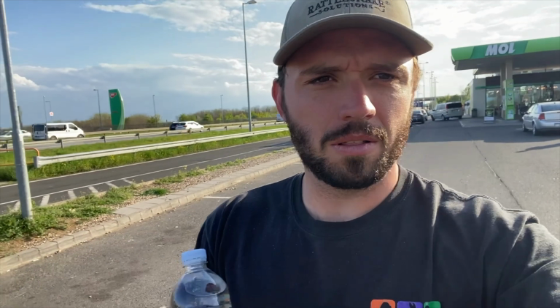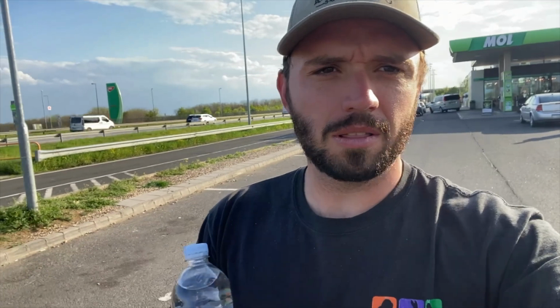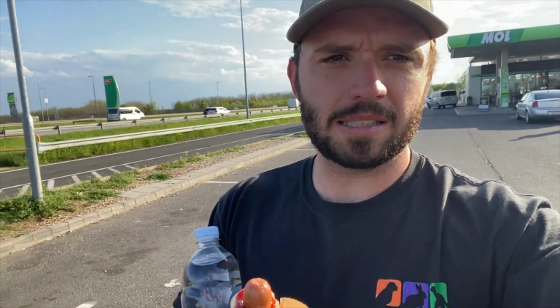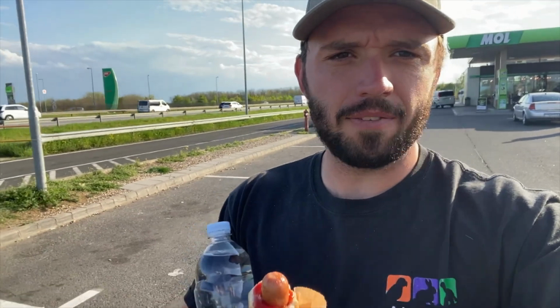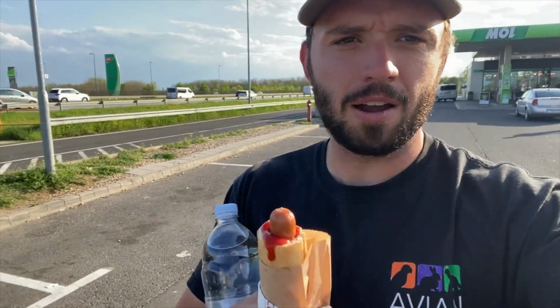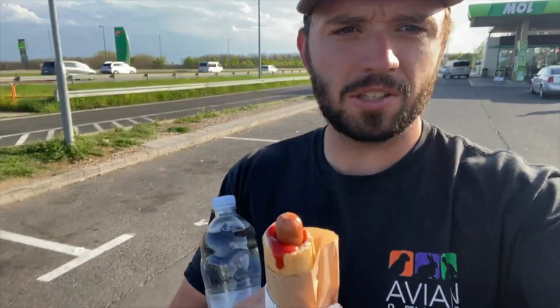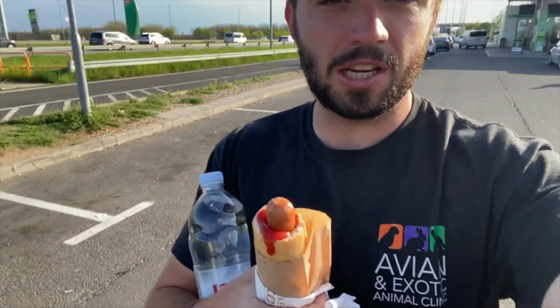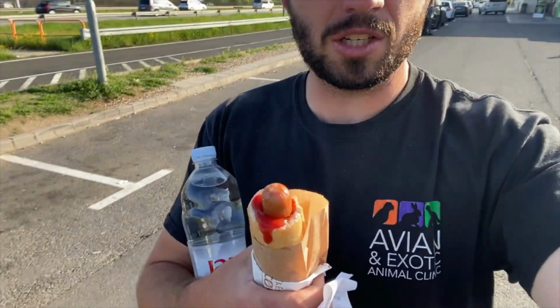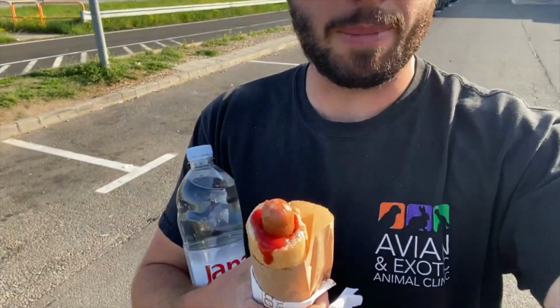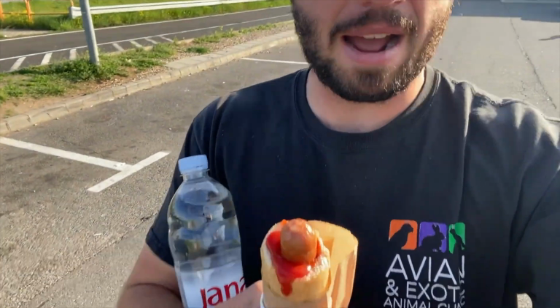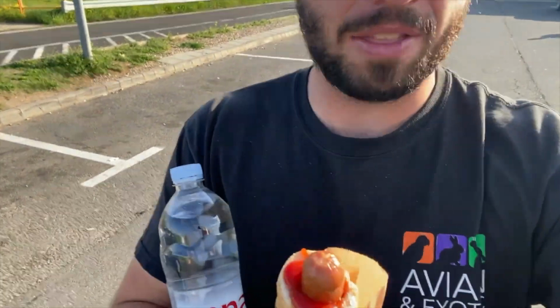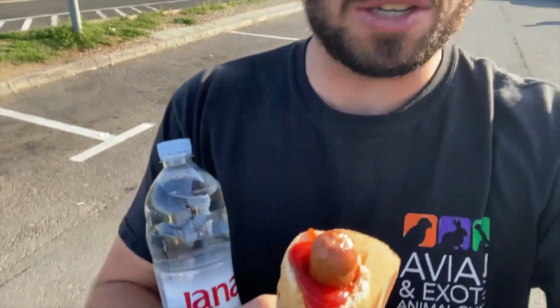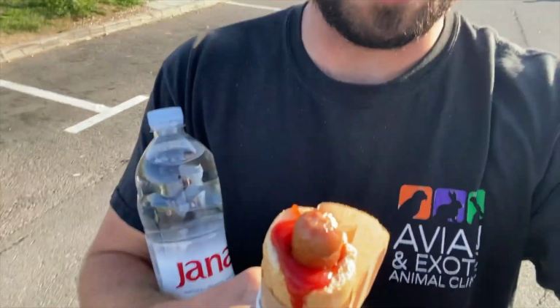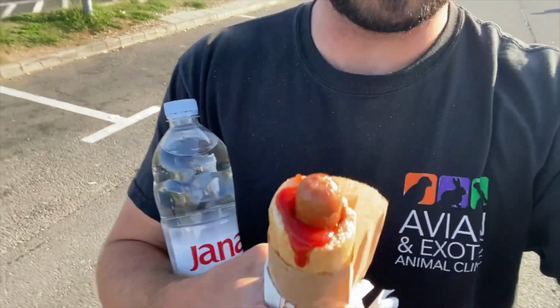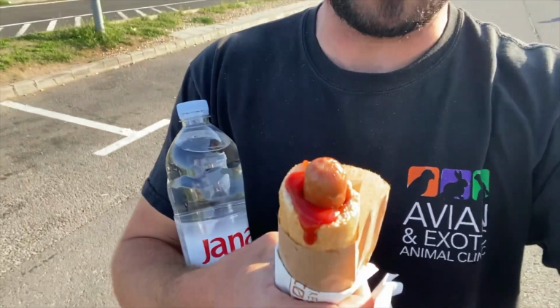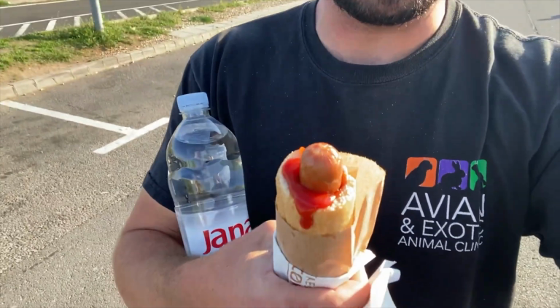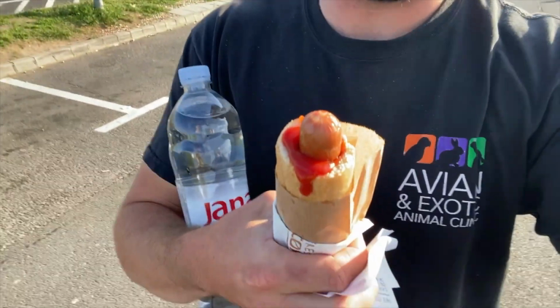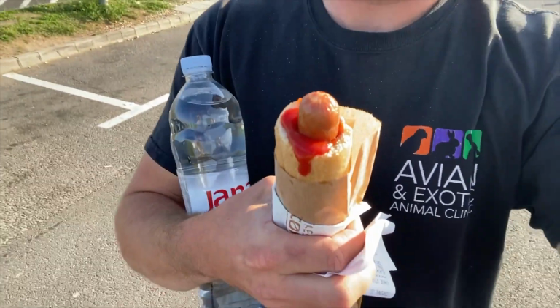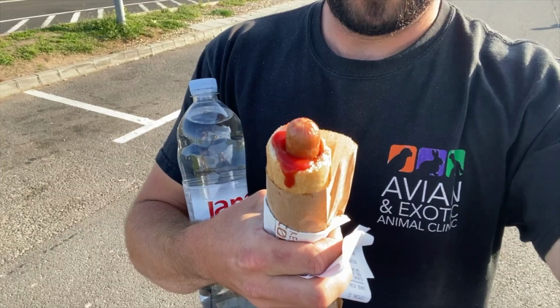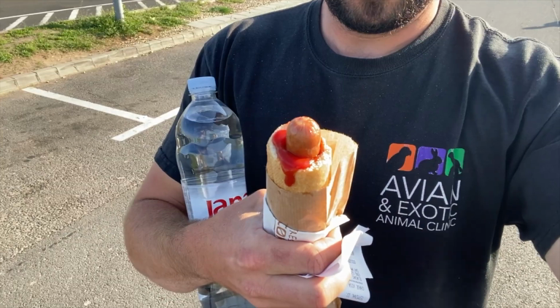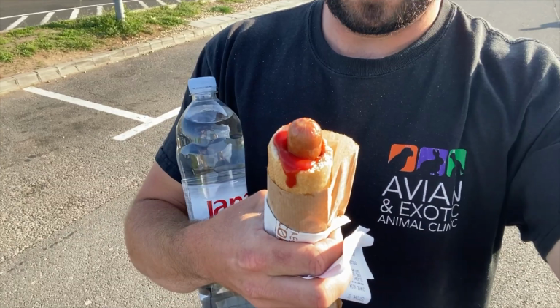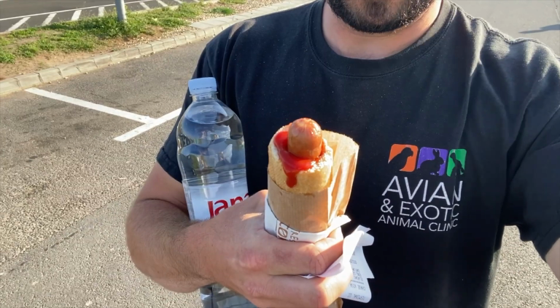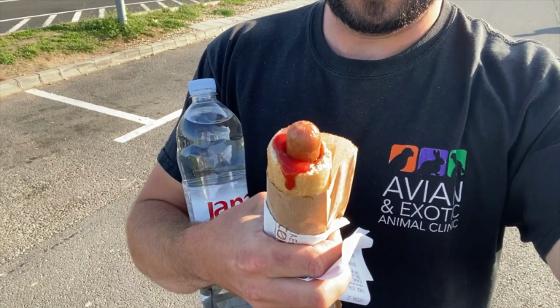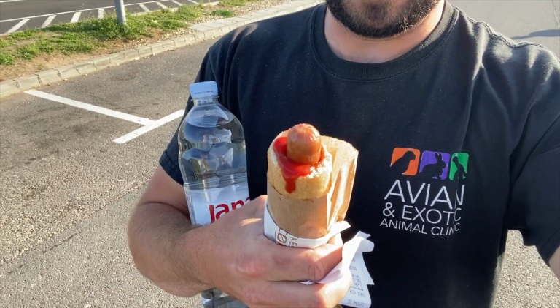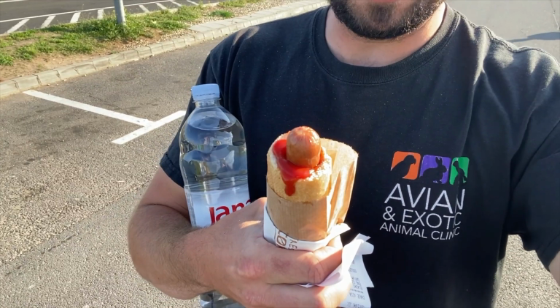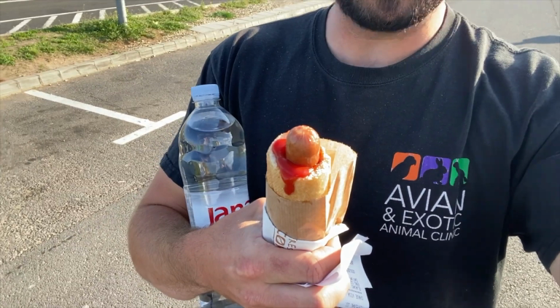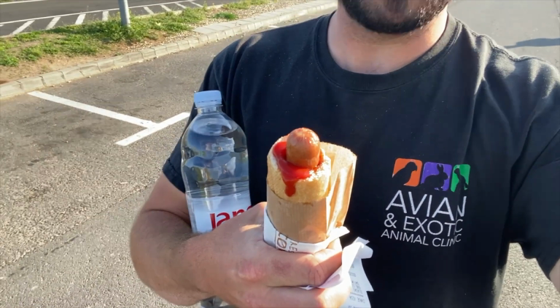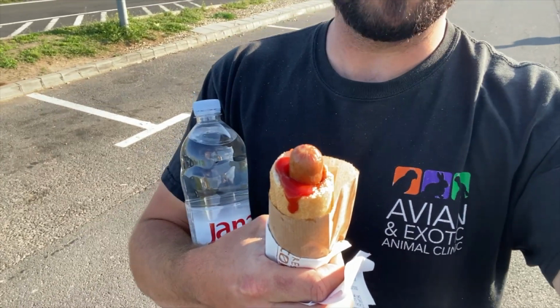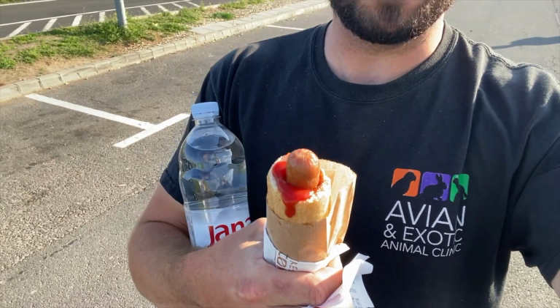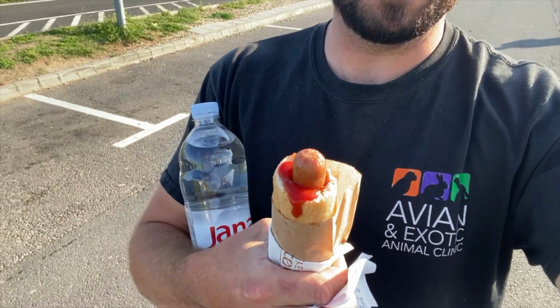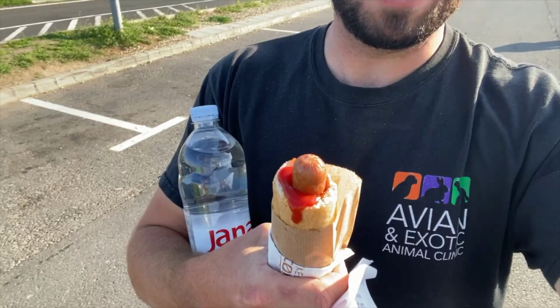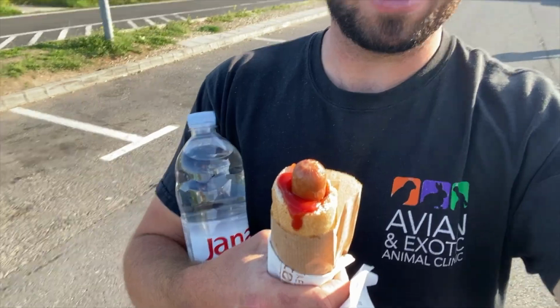Let's have a conversation about how they do hot dogs. Get on their level, America.